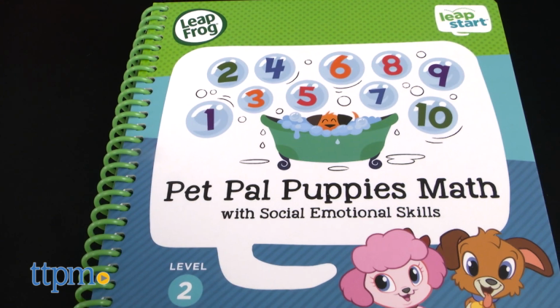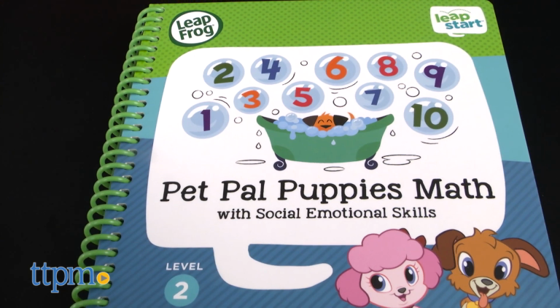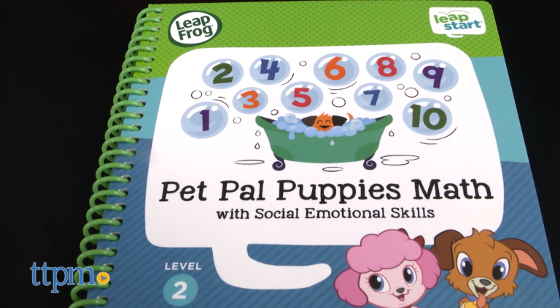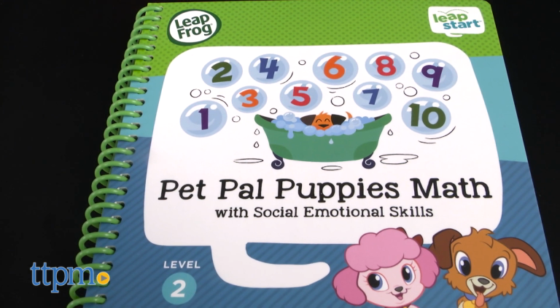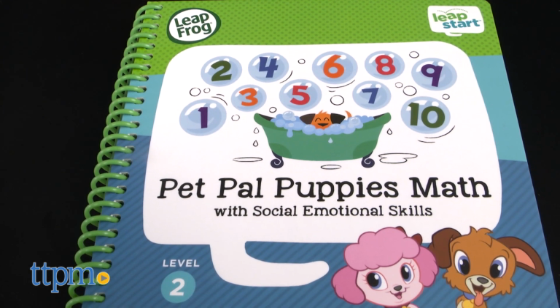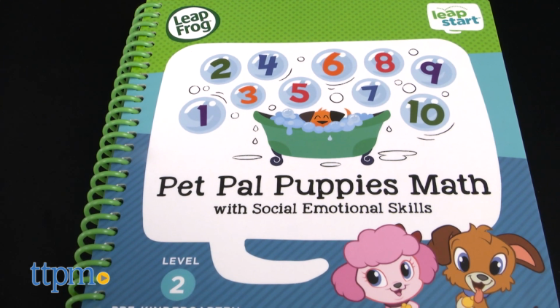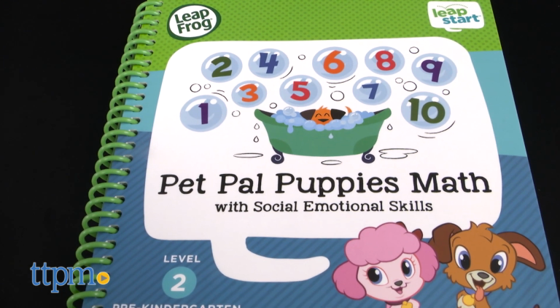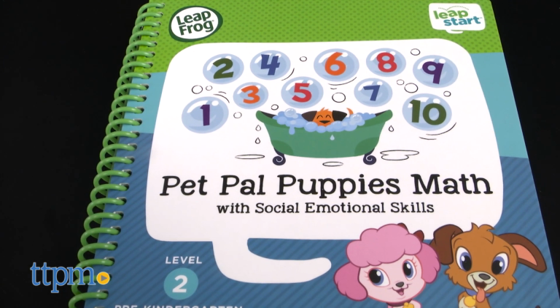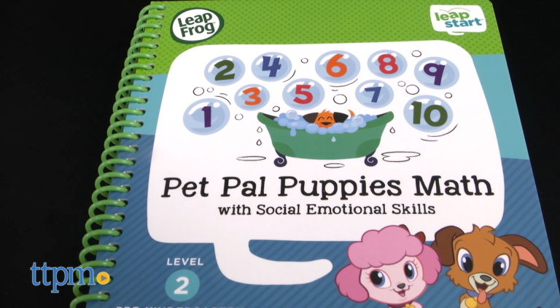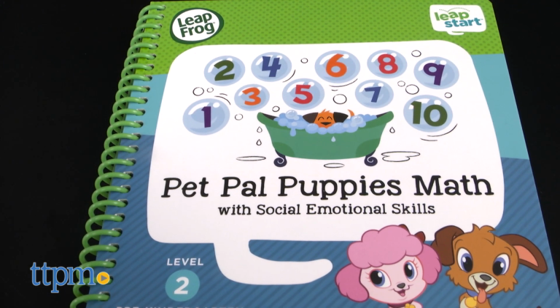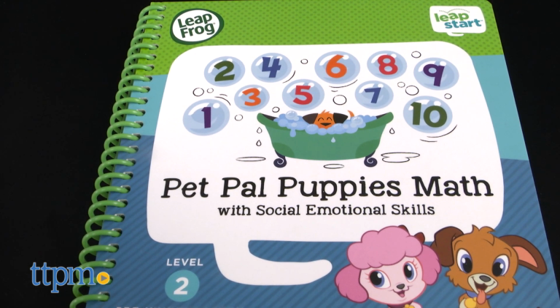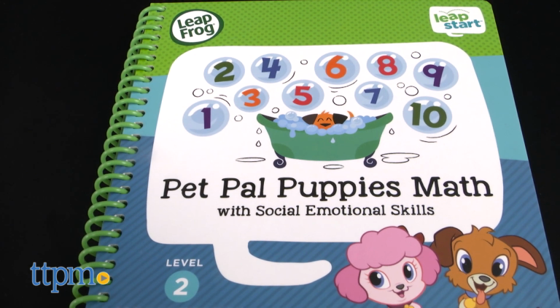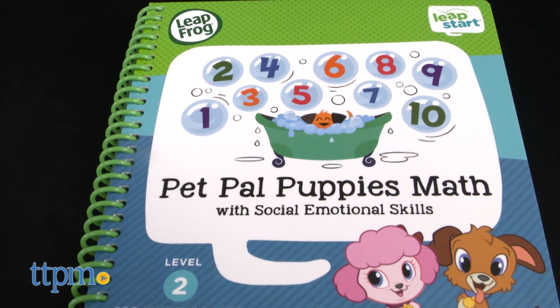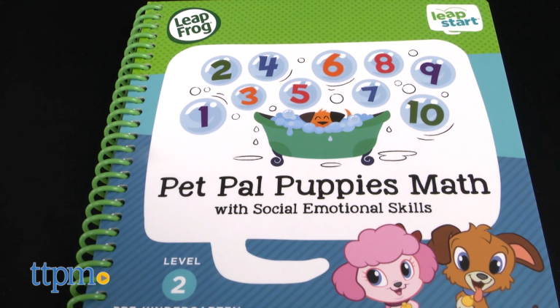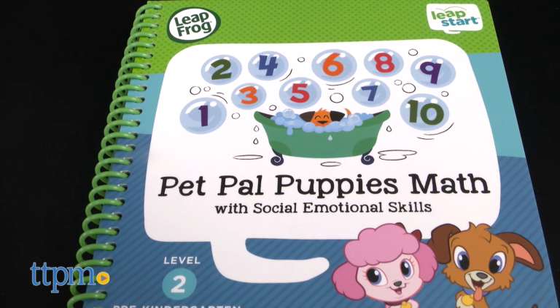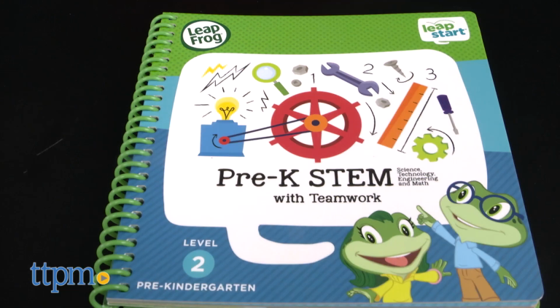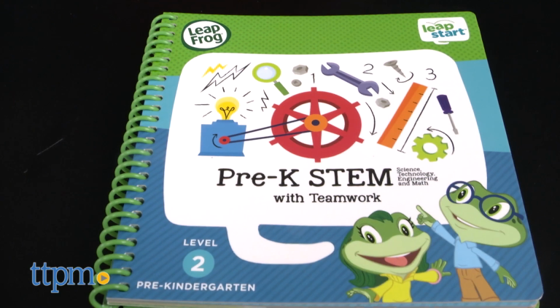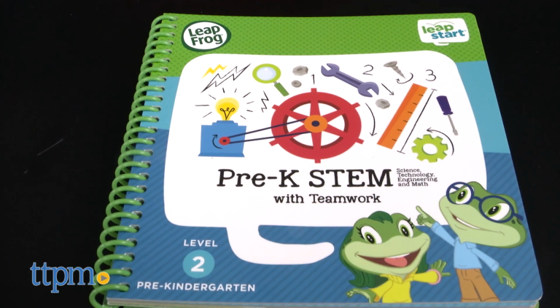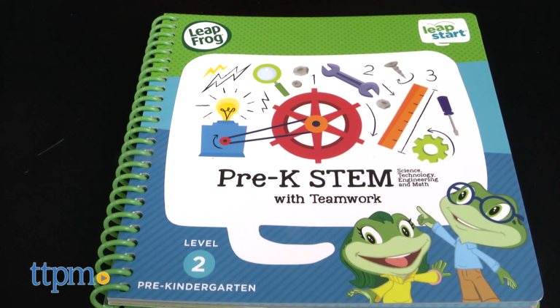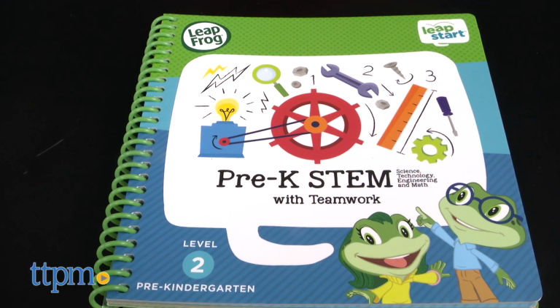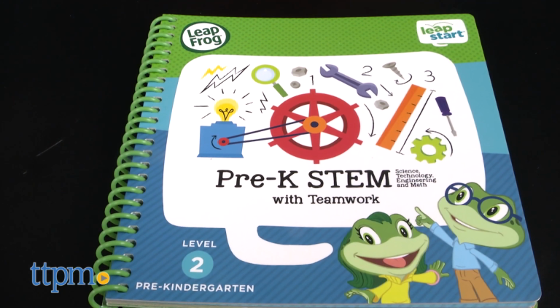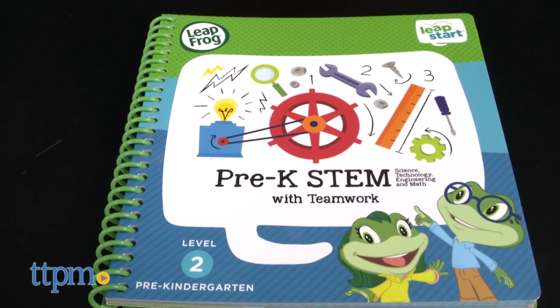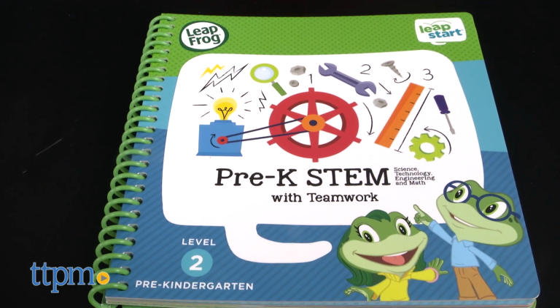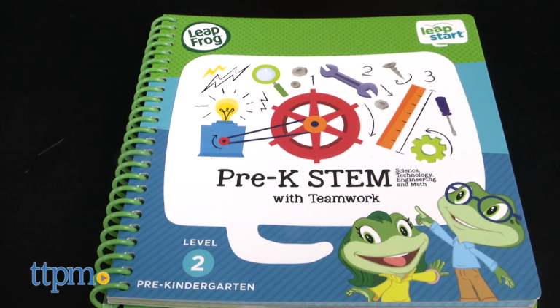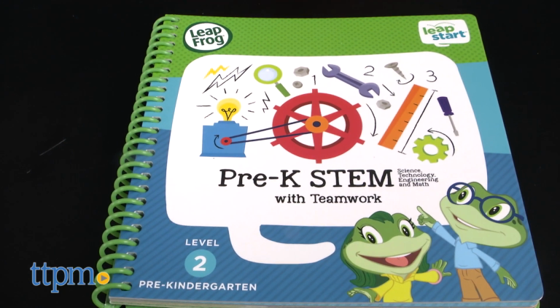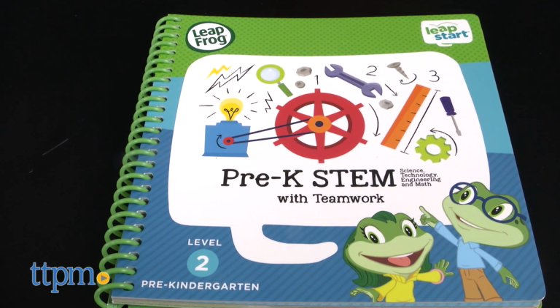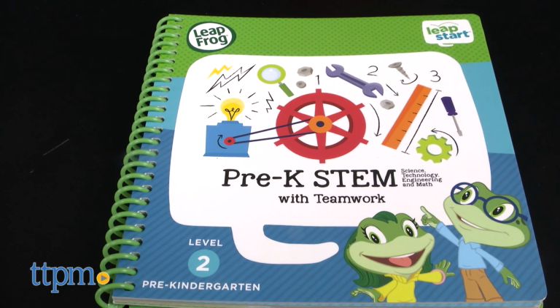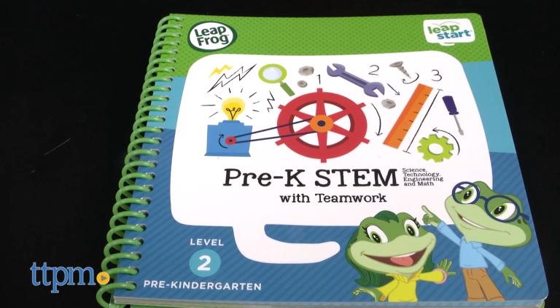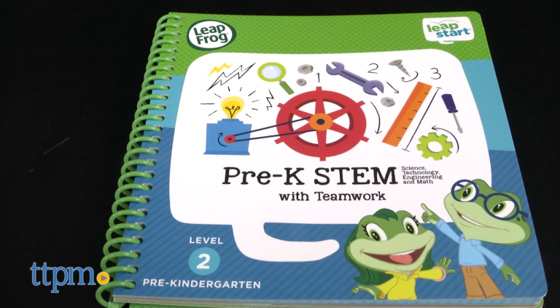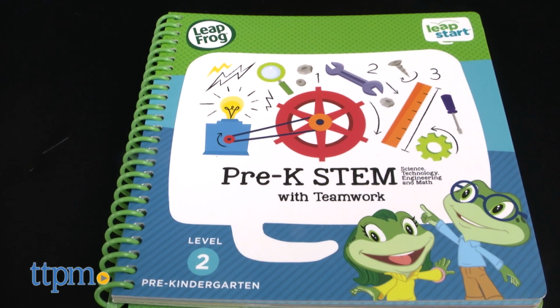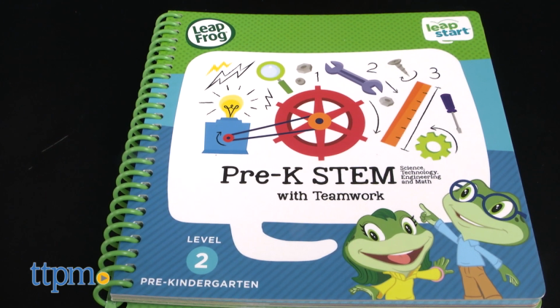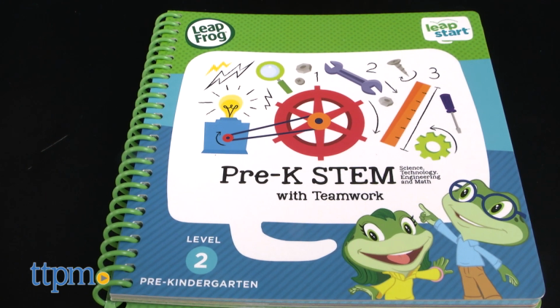Pet Pal Puppies Math and Pre-K STEM books engage kids in essential math, STEM, and social skills.